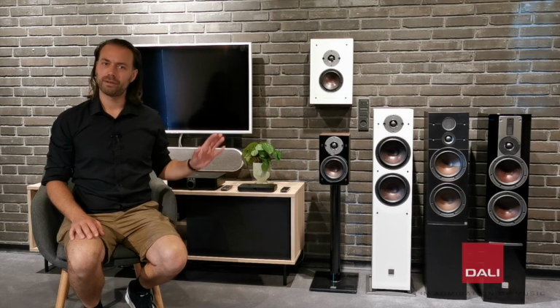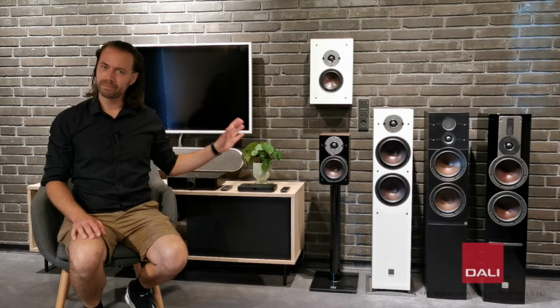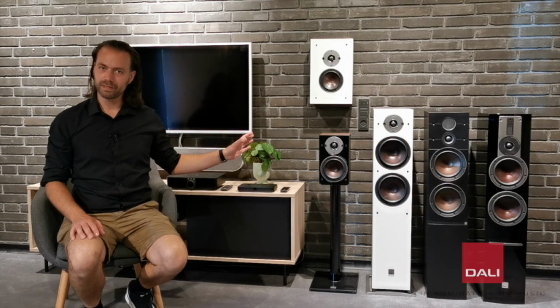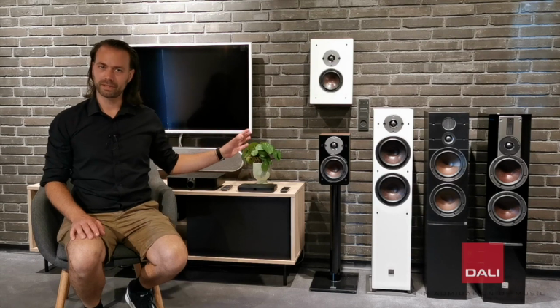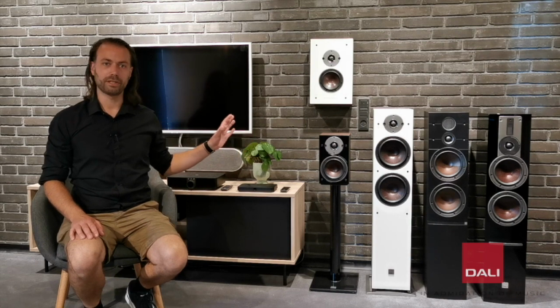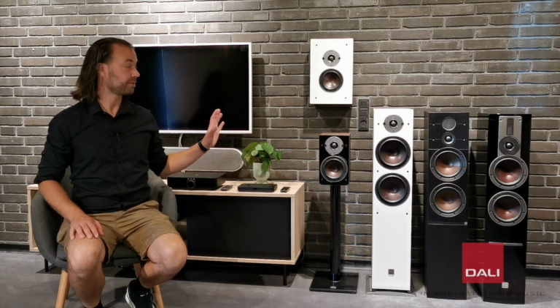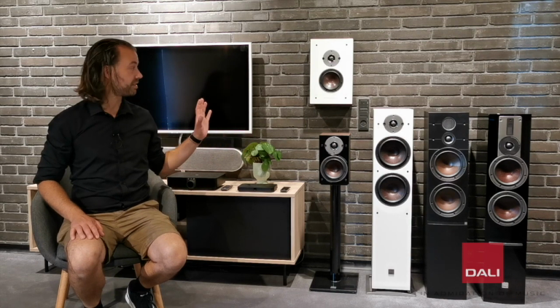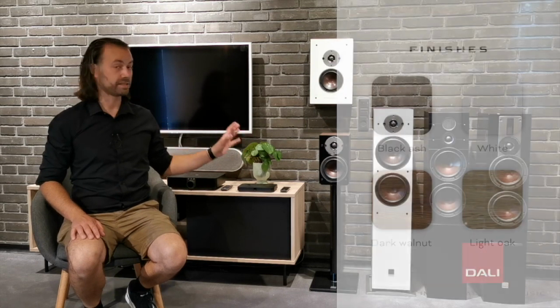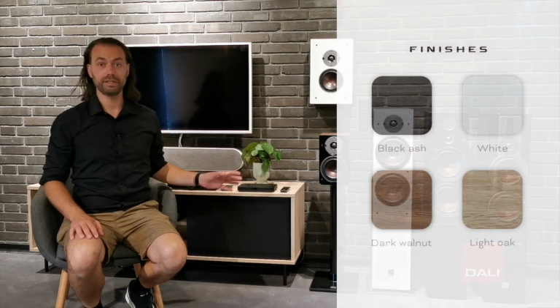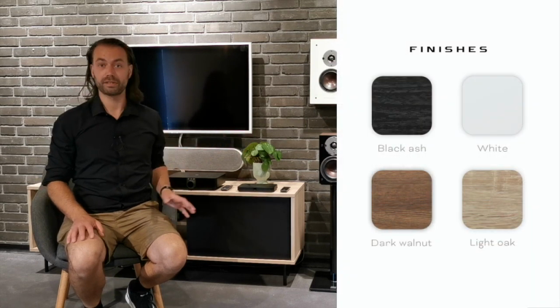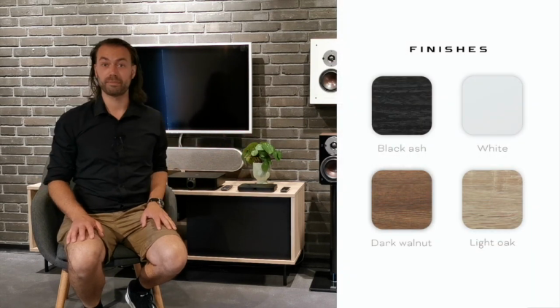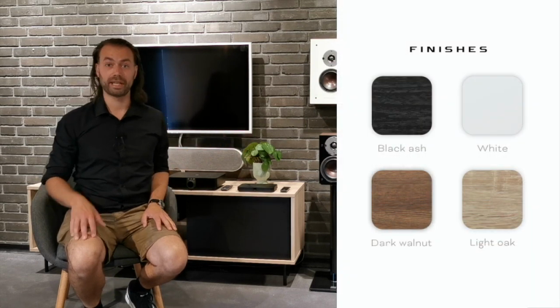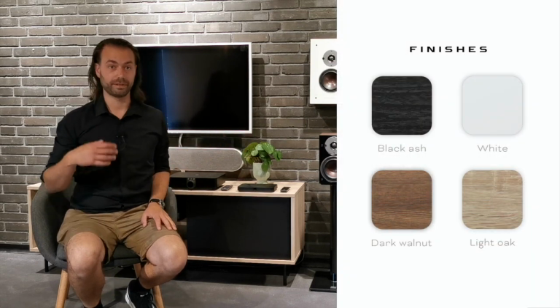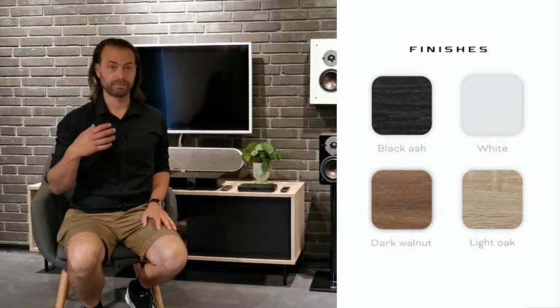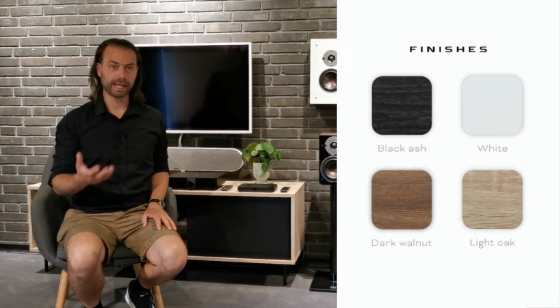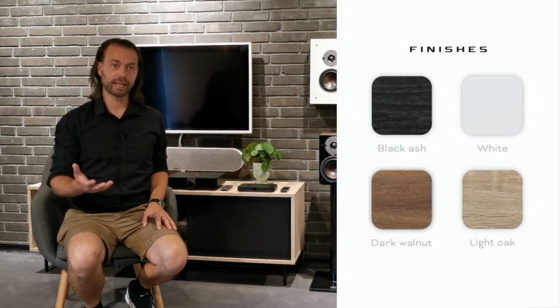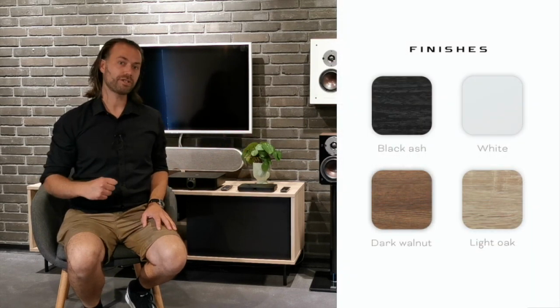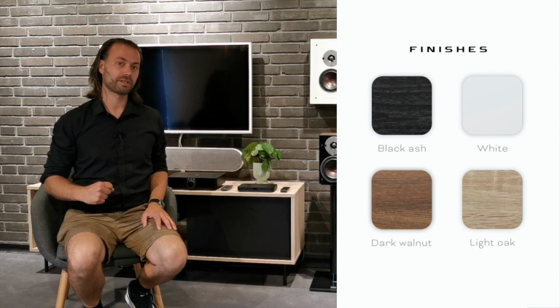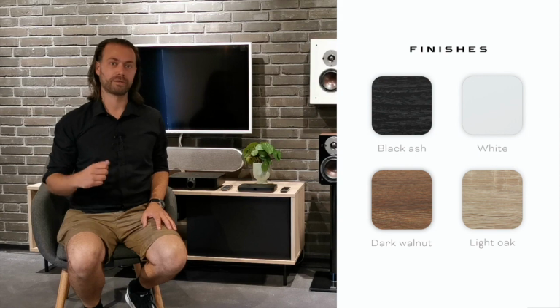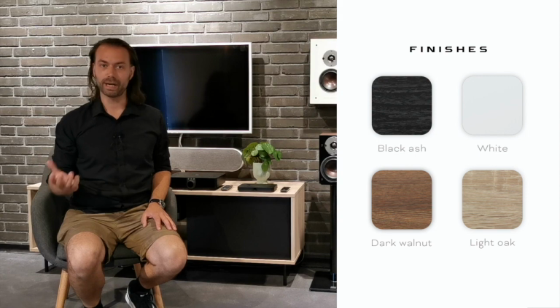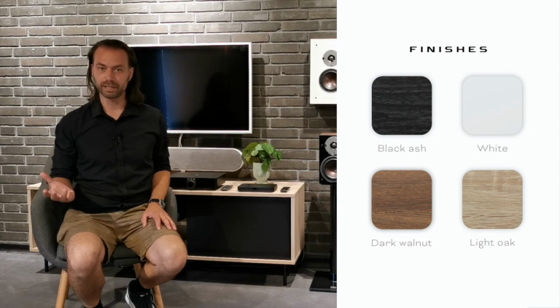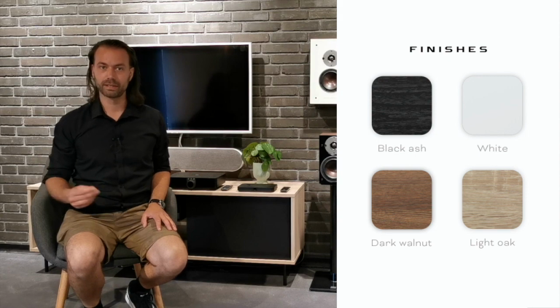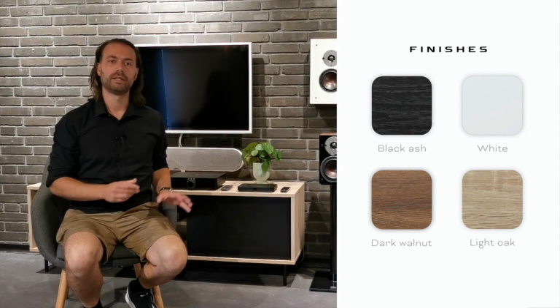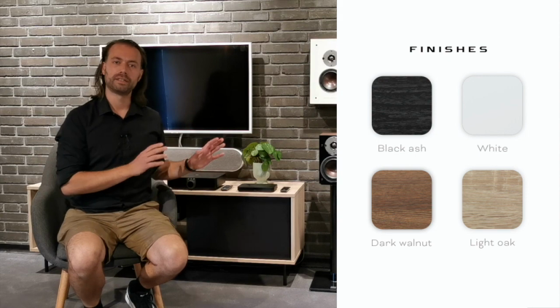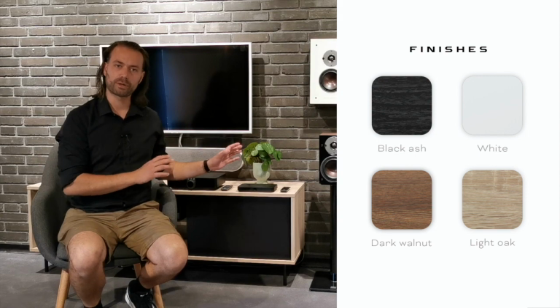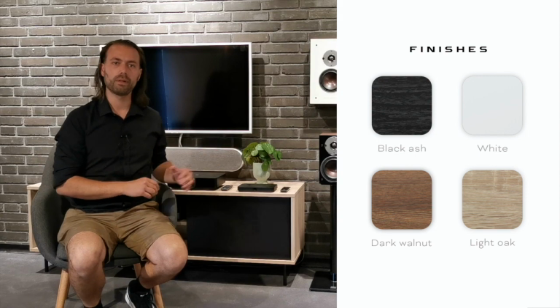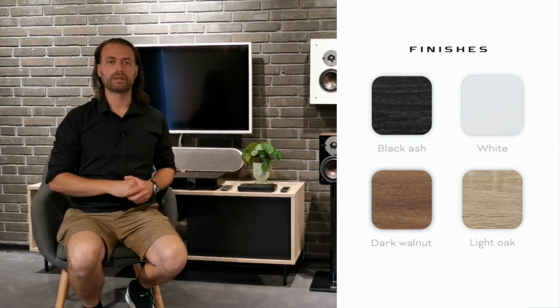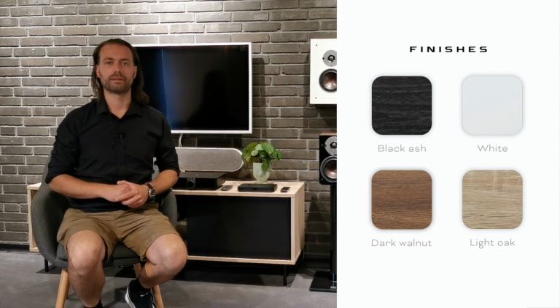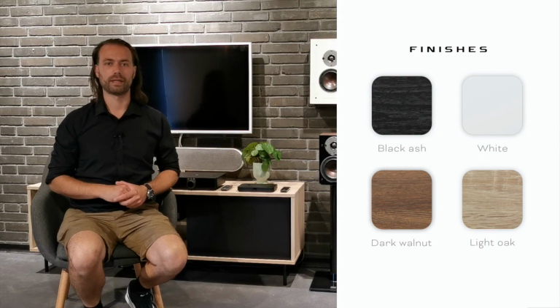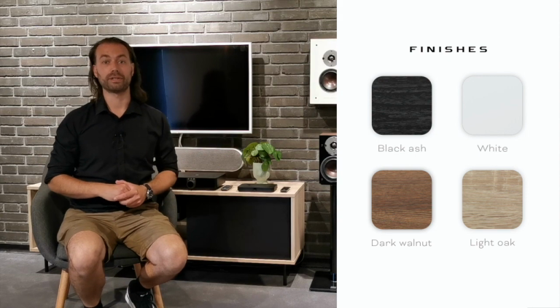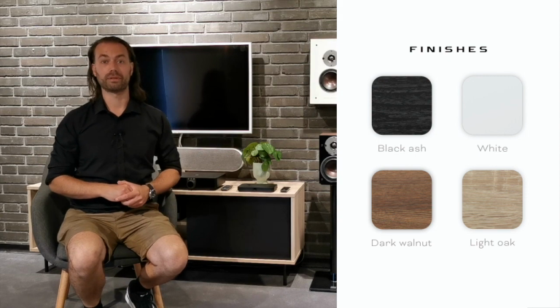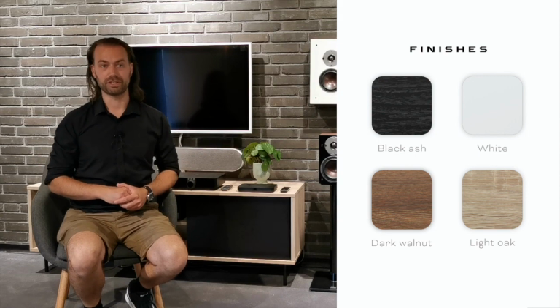All the models in the Oberon C series come in either black ash, white, dark walnut, or light oak finish.